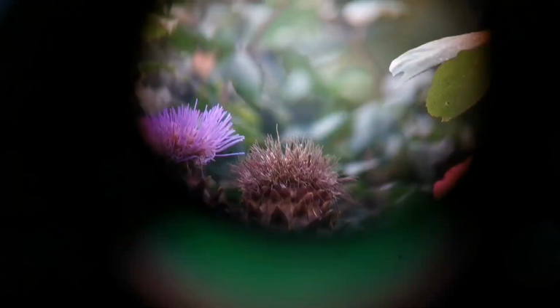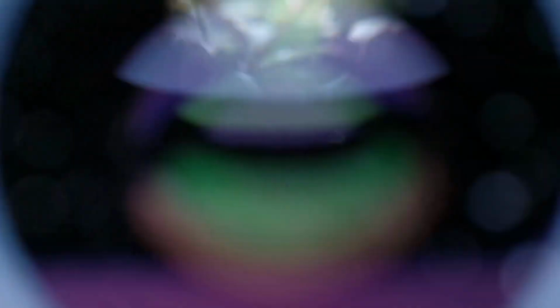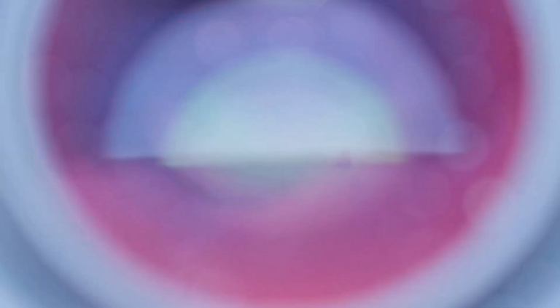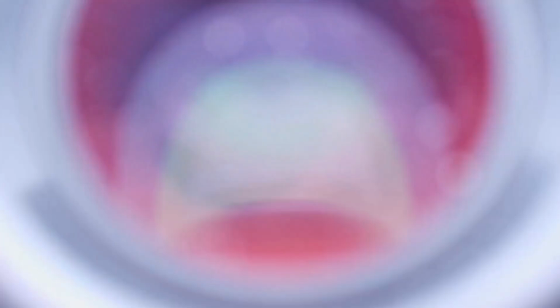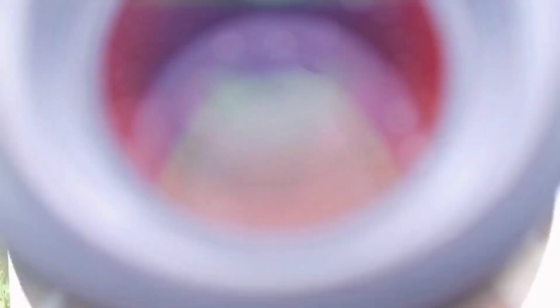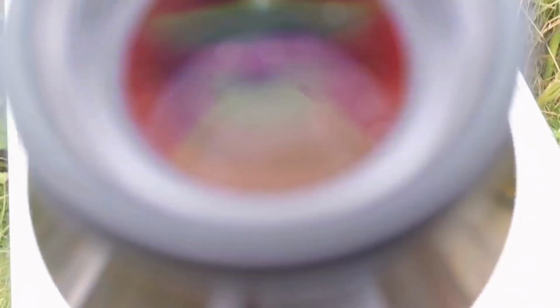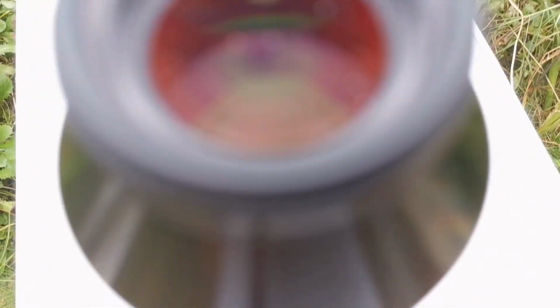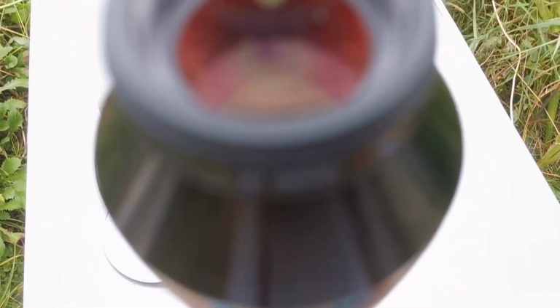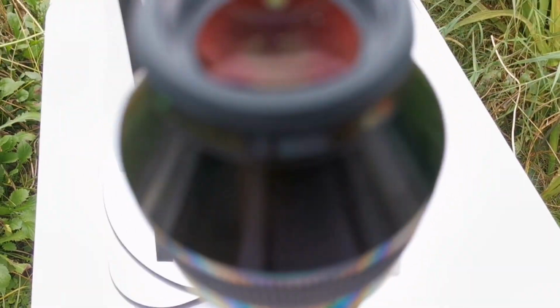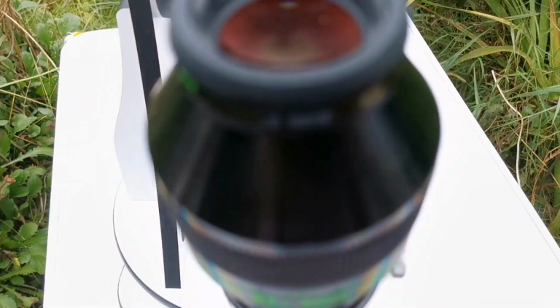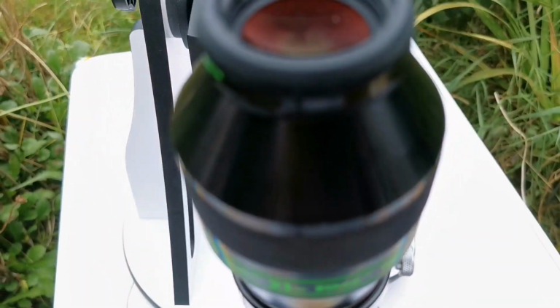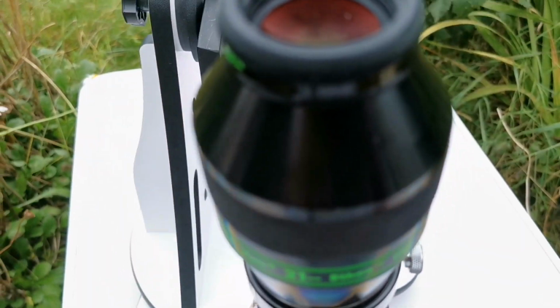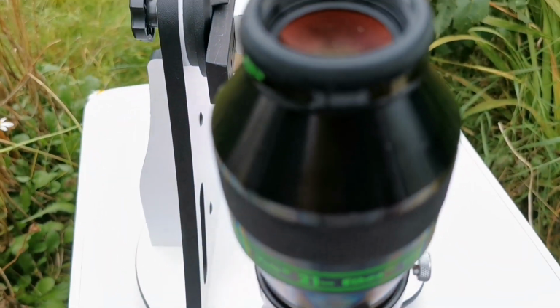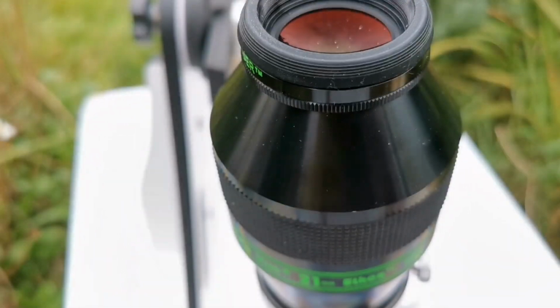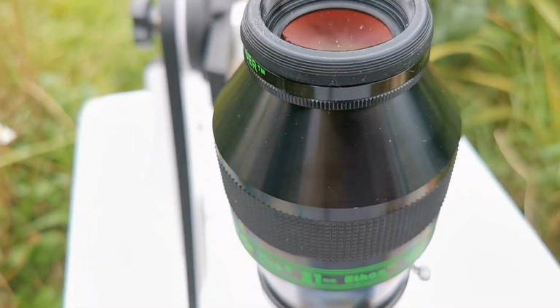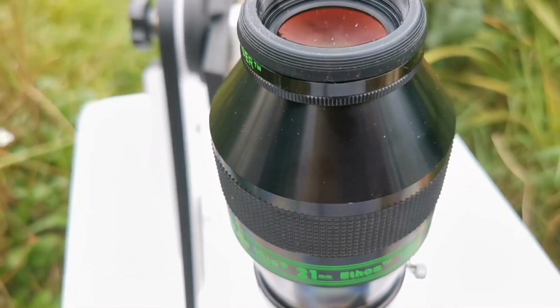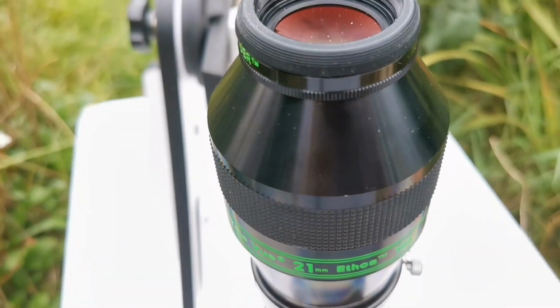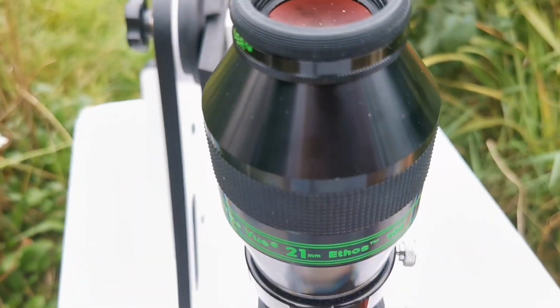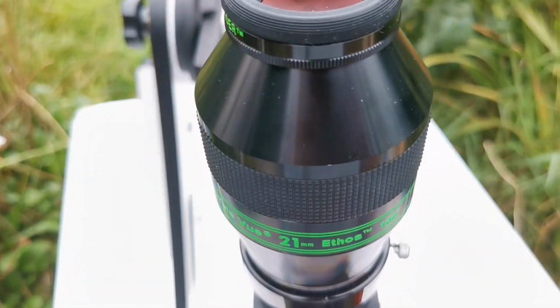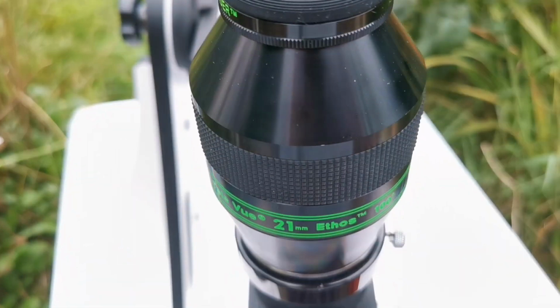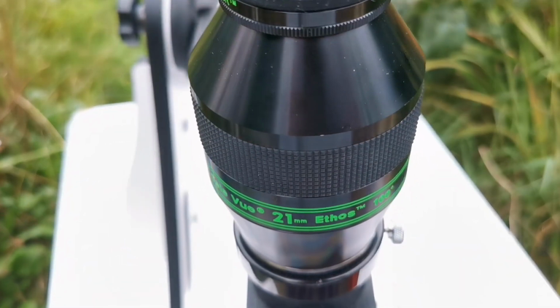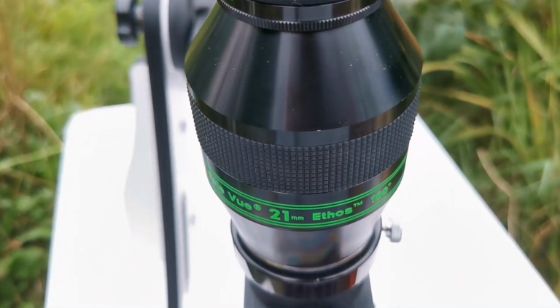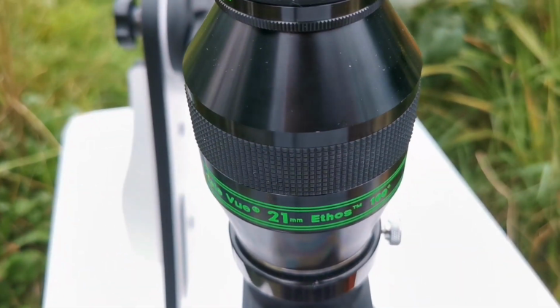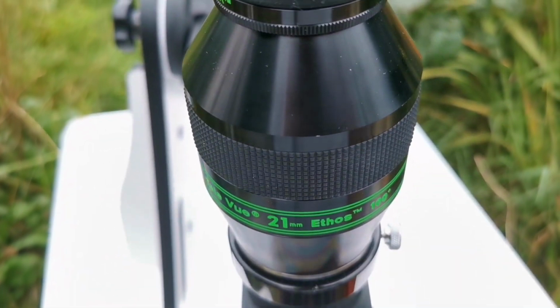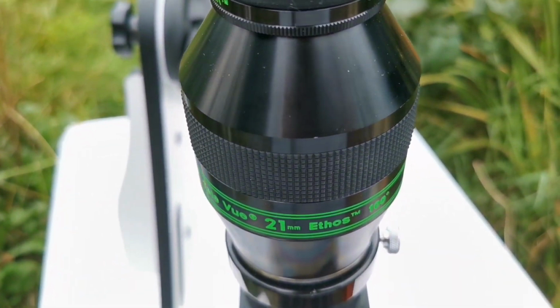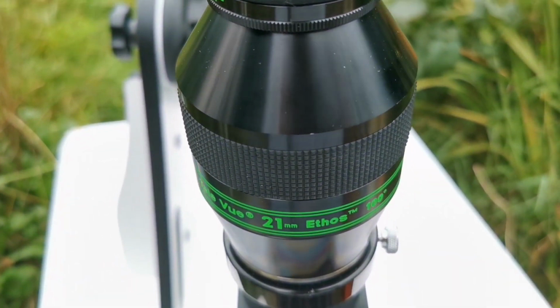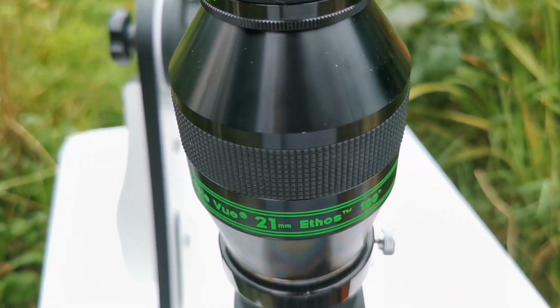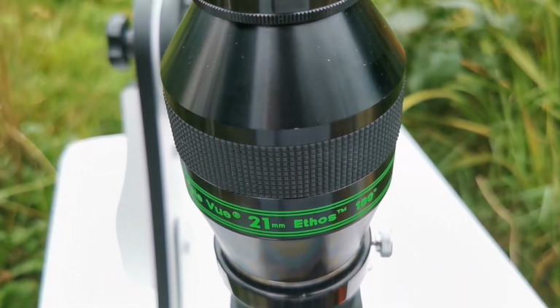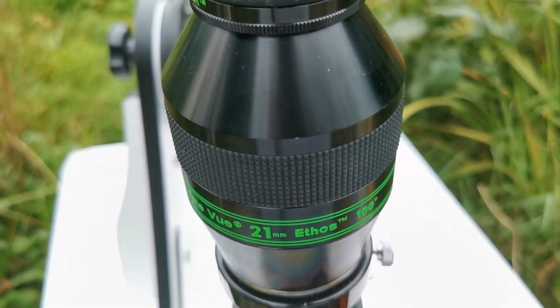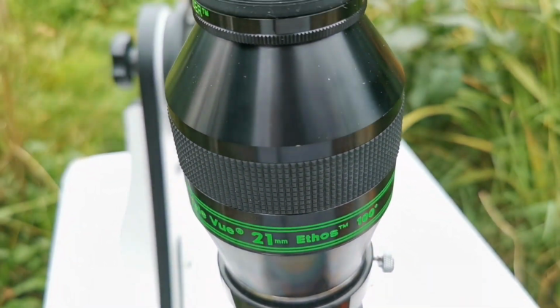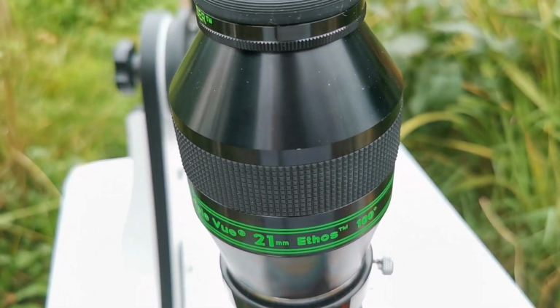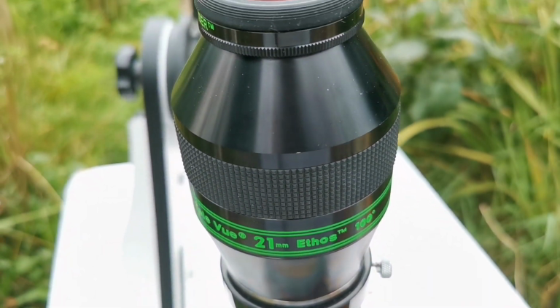And that was the view through the Teleview Ethos 21mm 100-degree eyepiece.